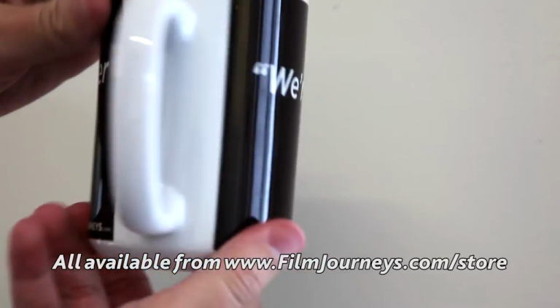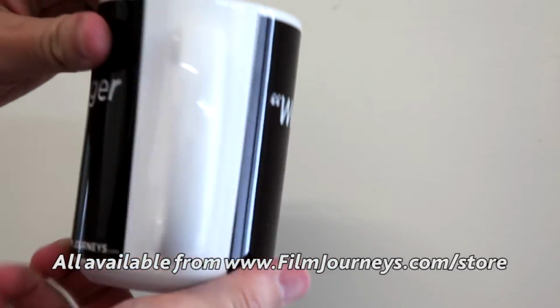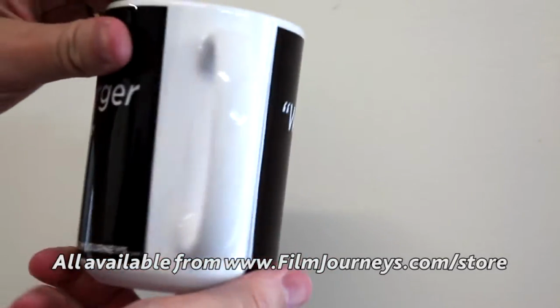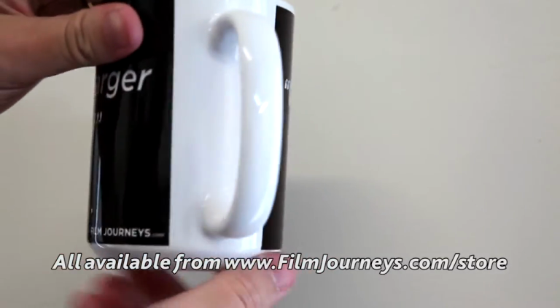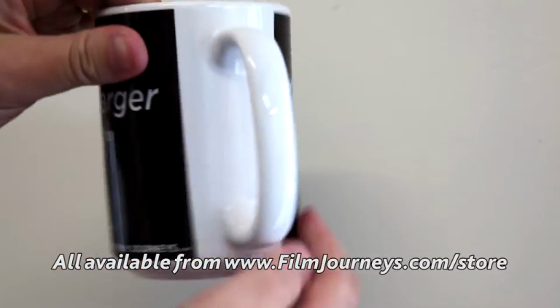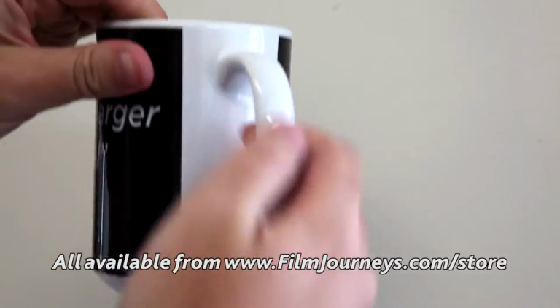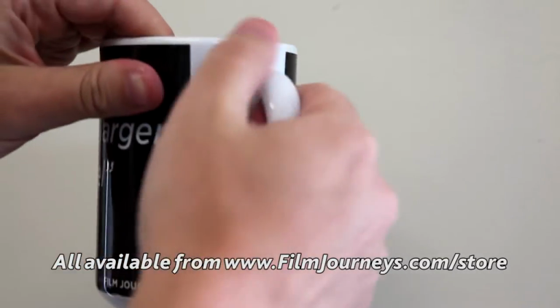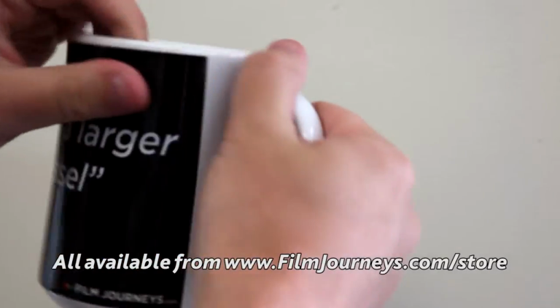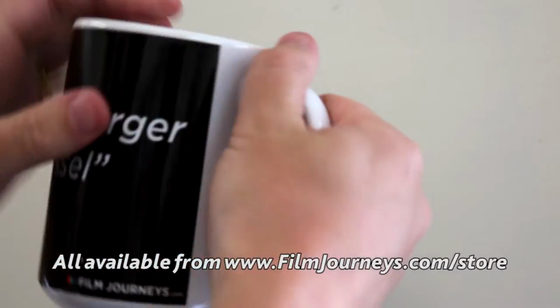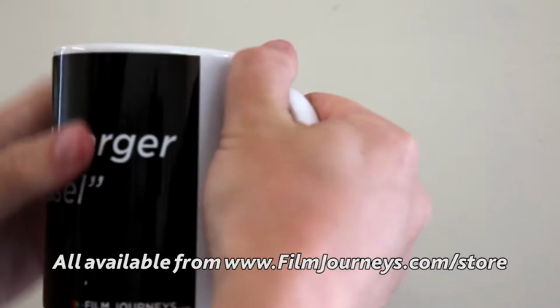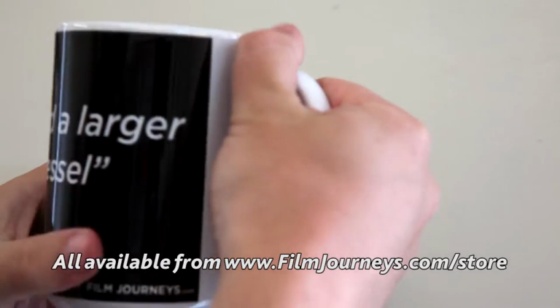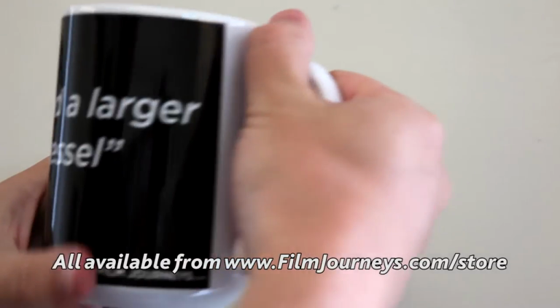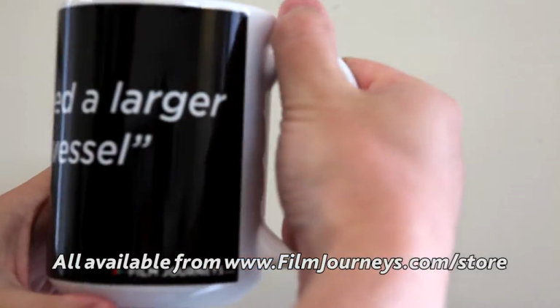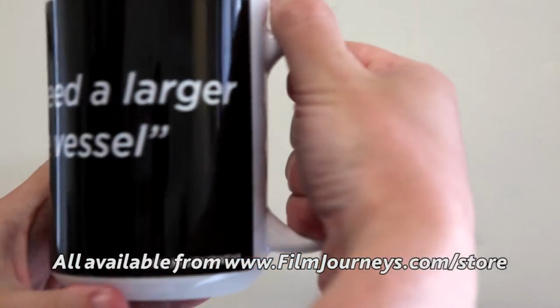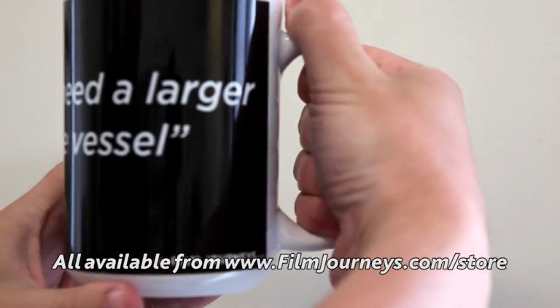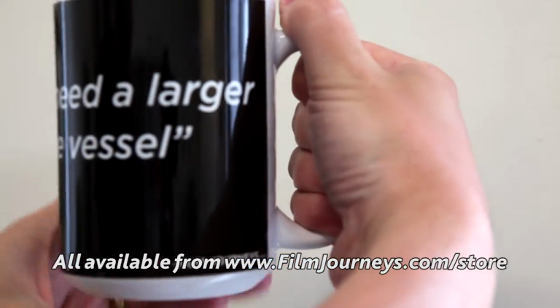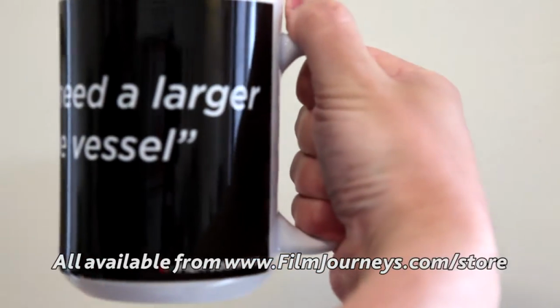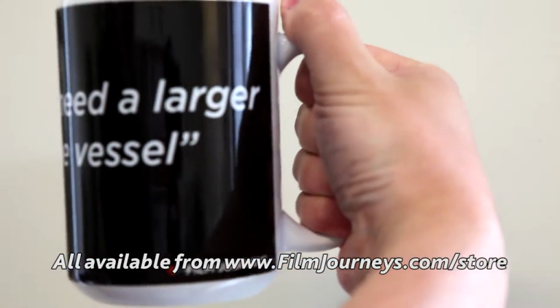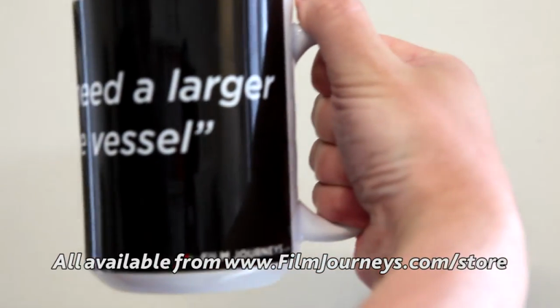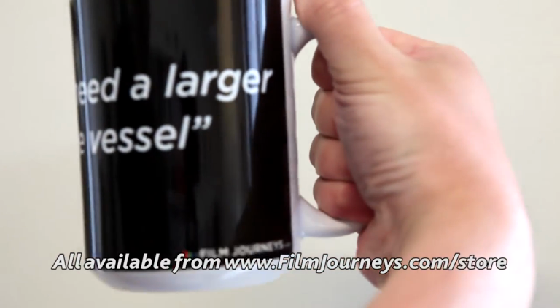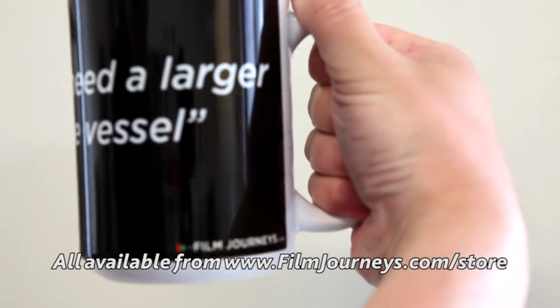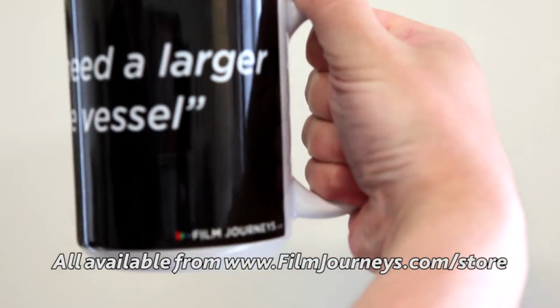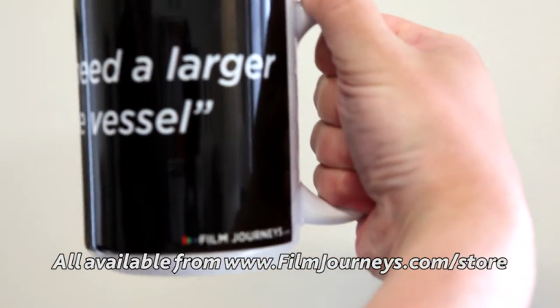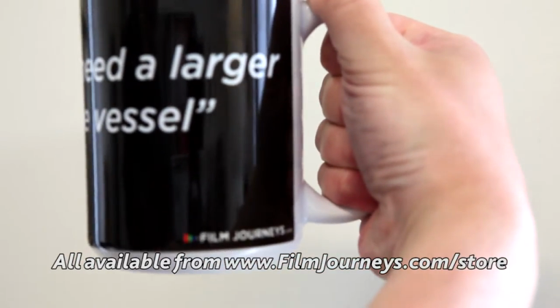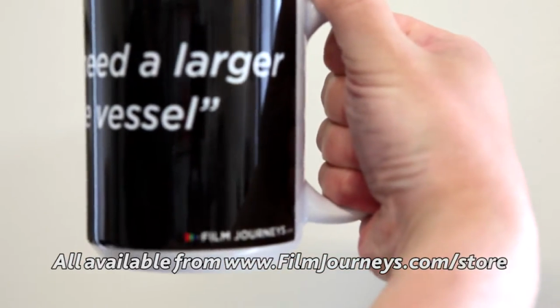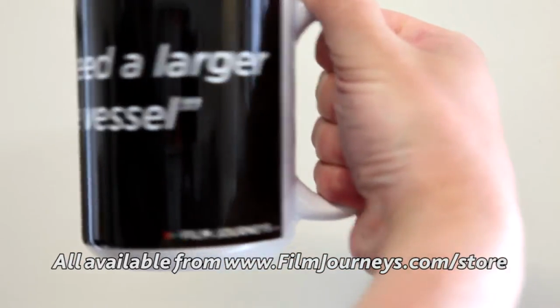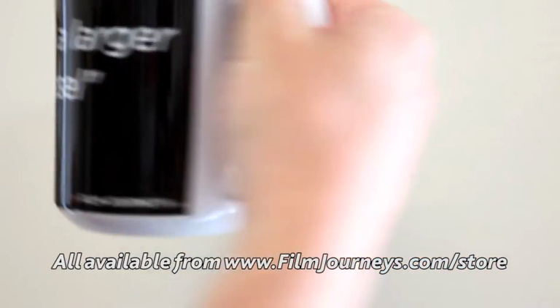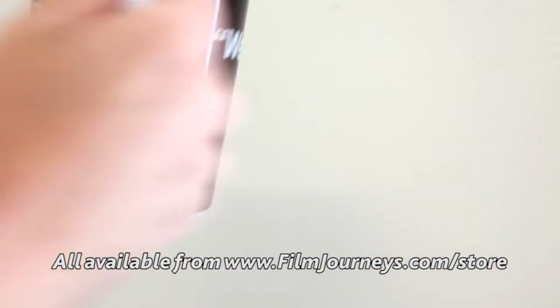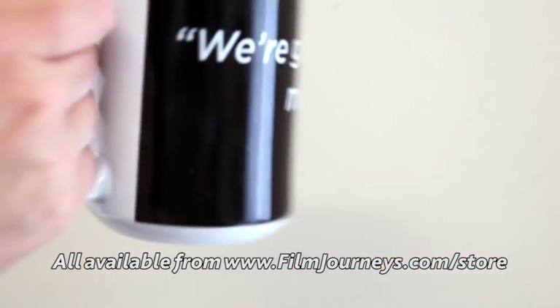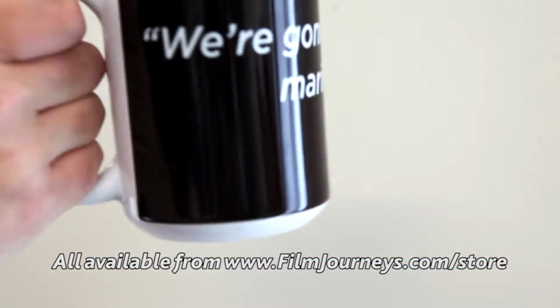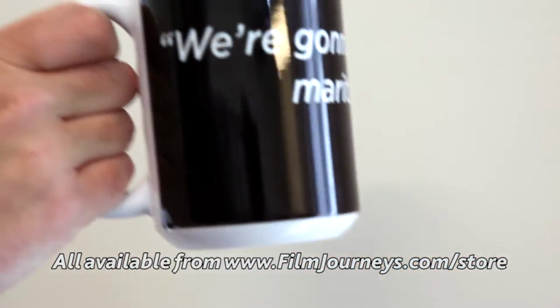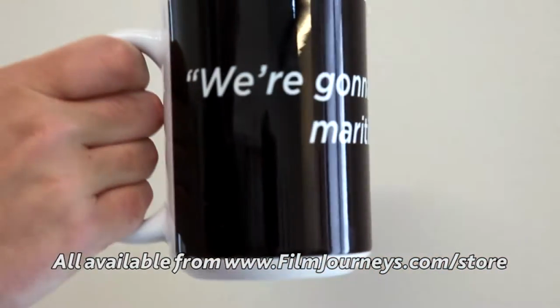If you go to filmjourneys.com forward slash store, you can see everything — pillows, shower curtains, phone cases, the works.